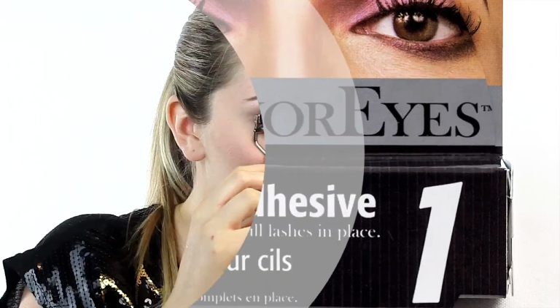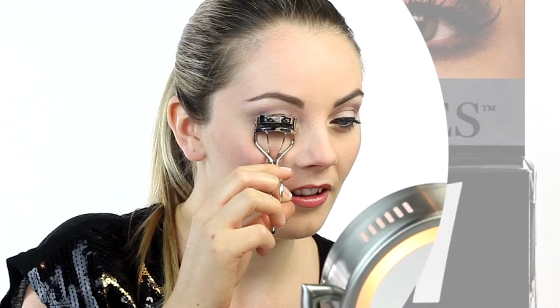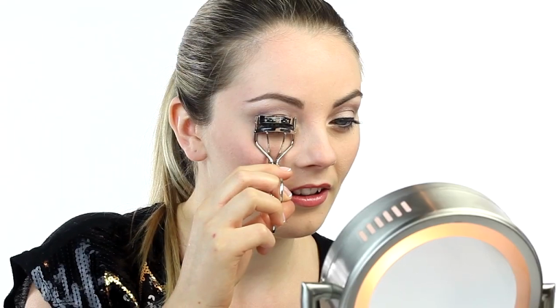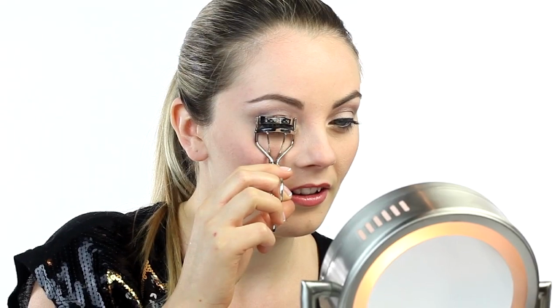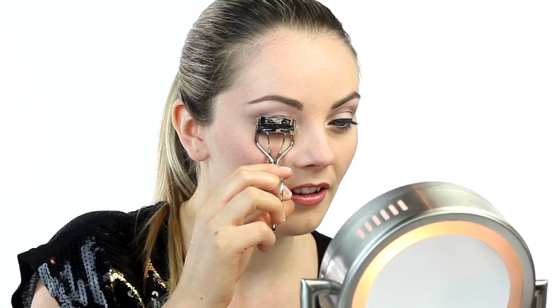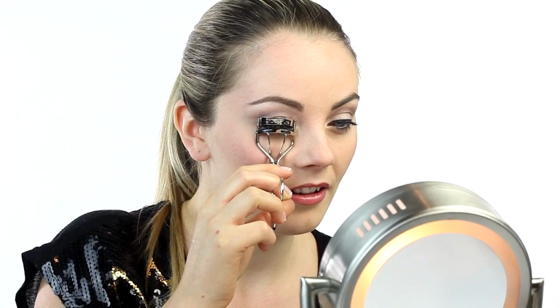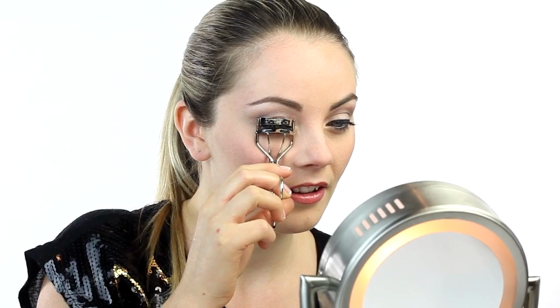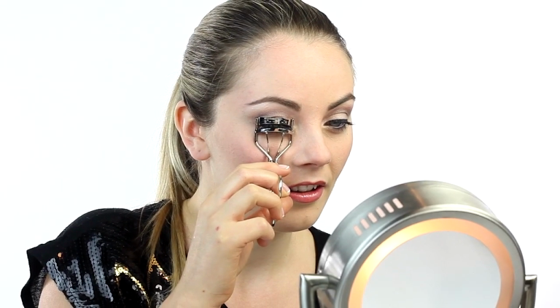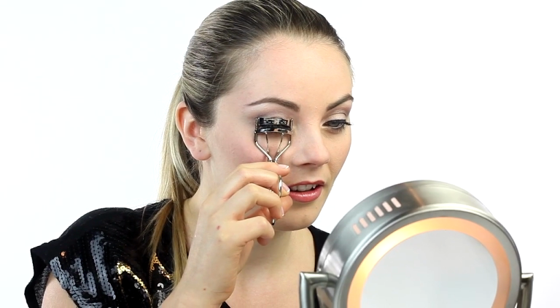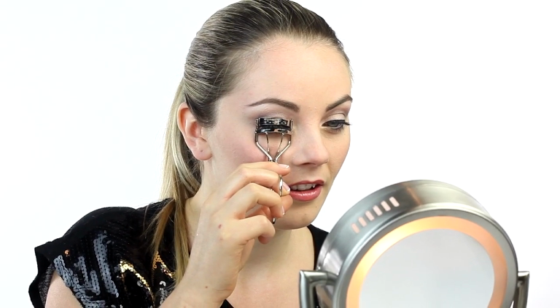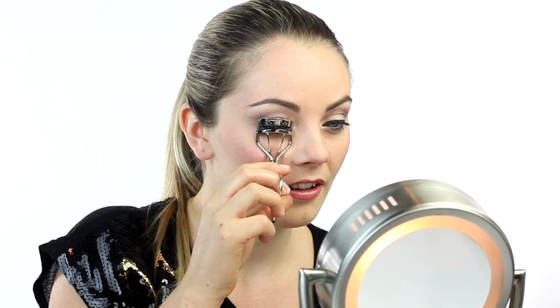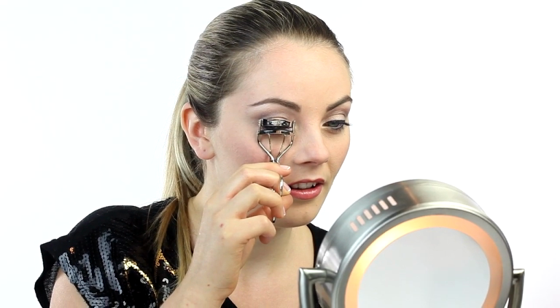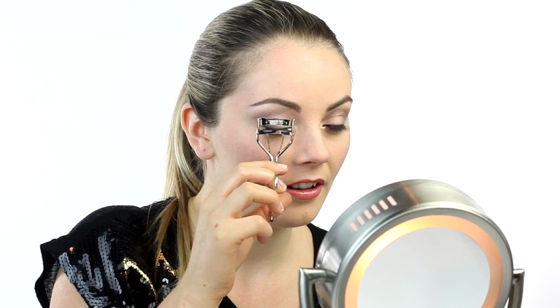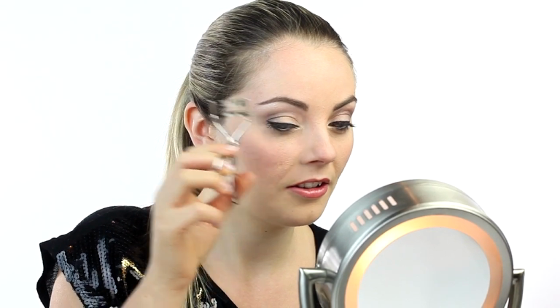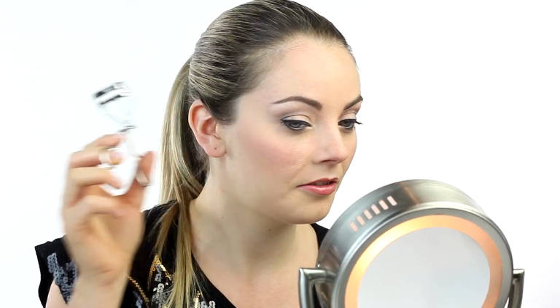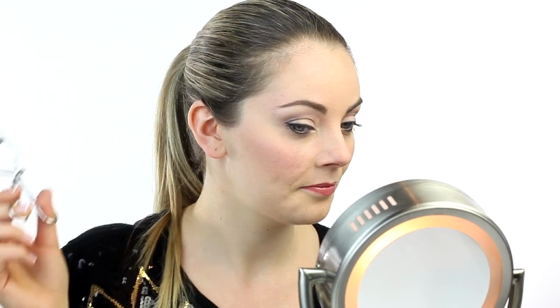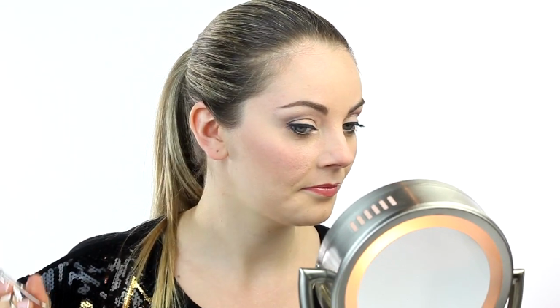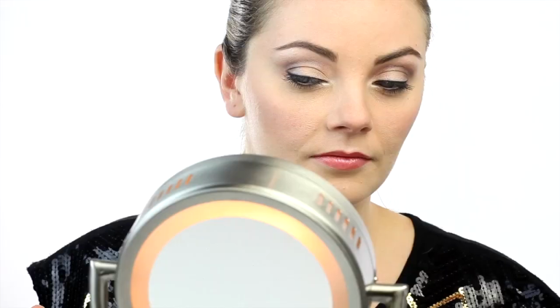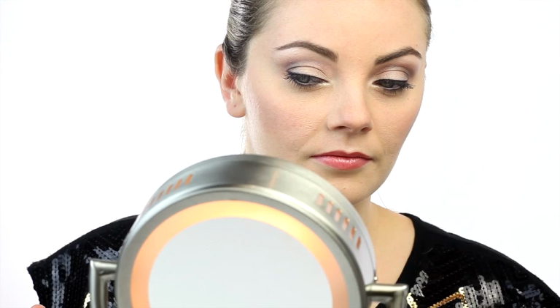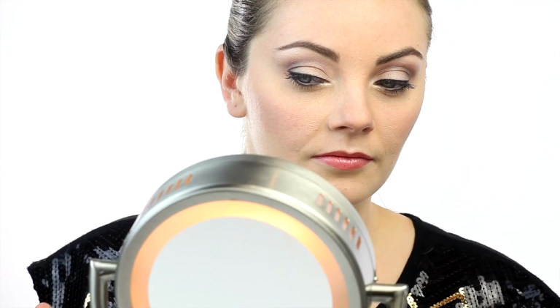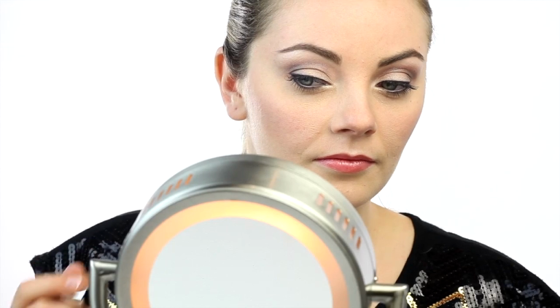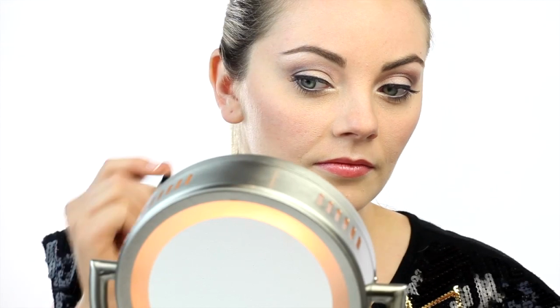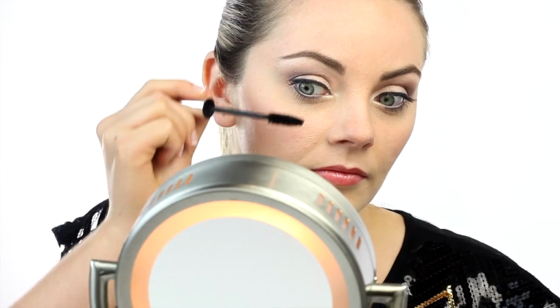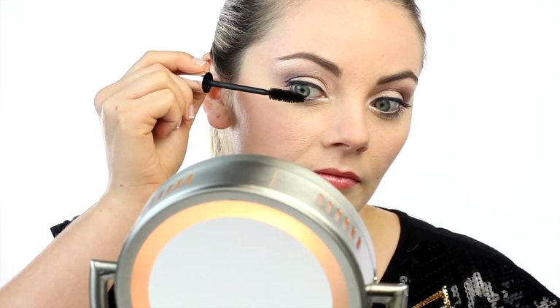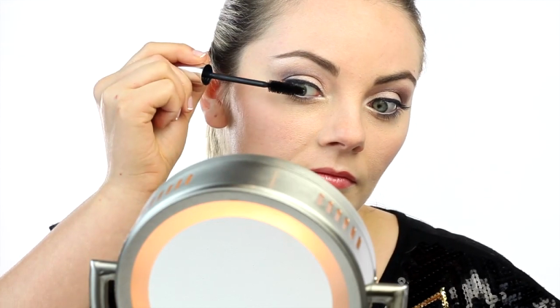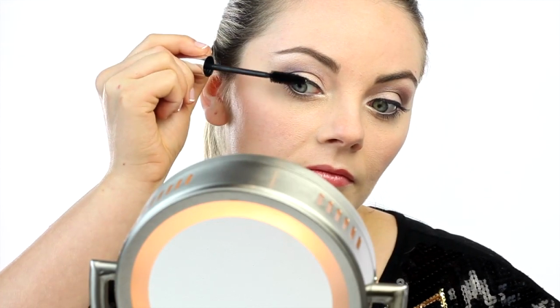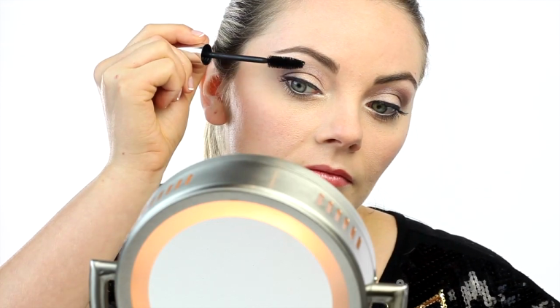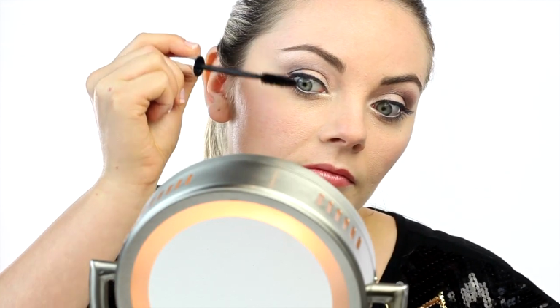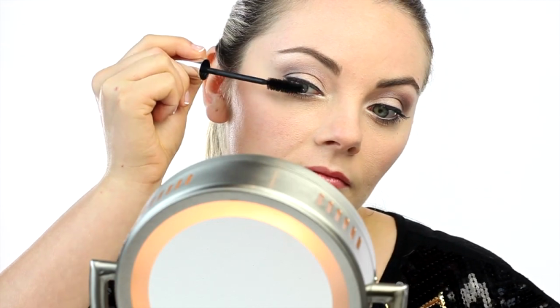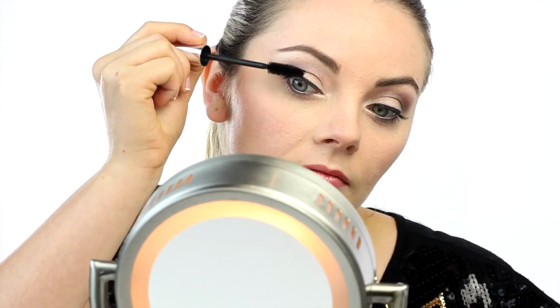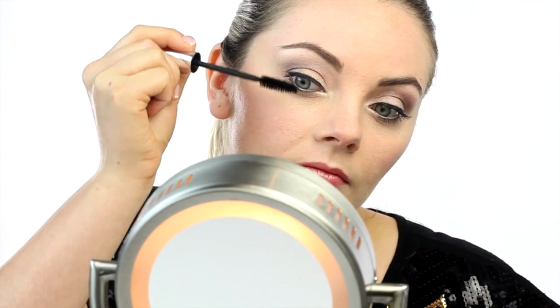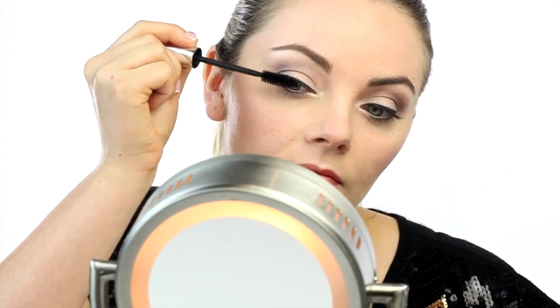To prepare your eyes for lash application, curl your natural lashes and apply eye makeup including a light coat of mascara.